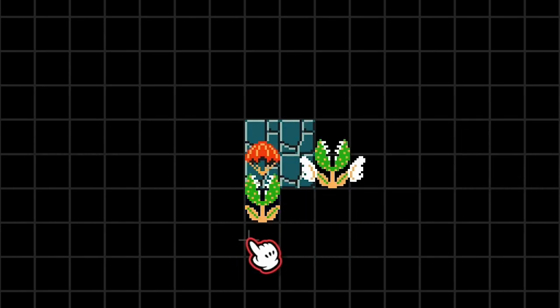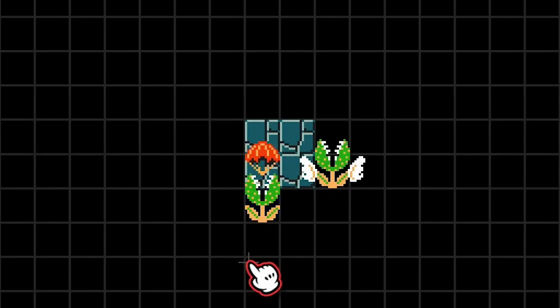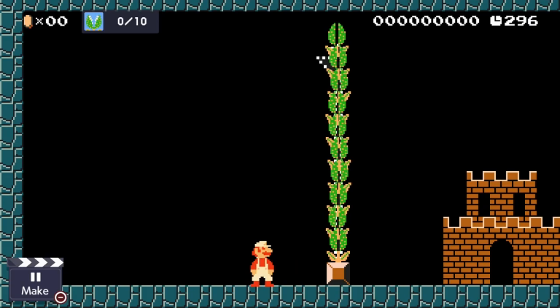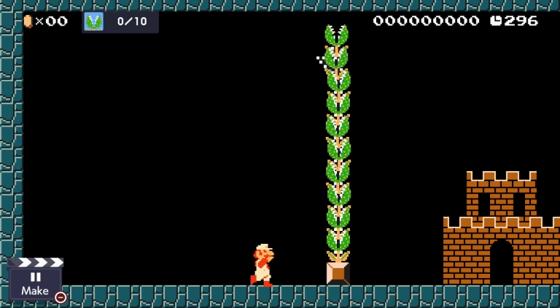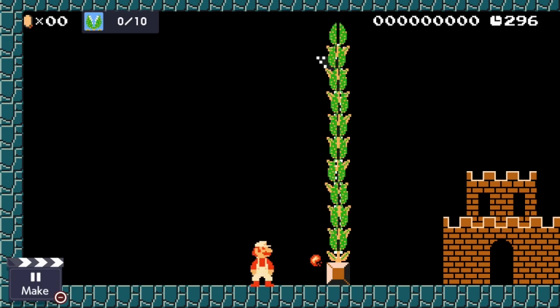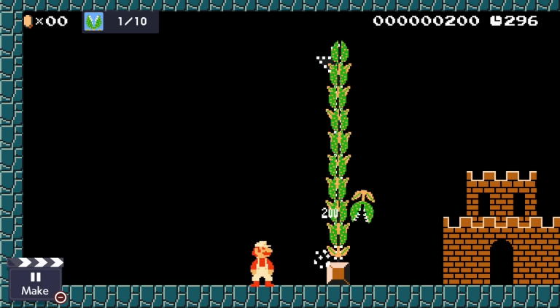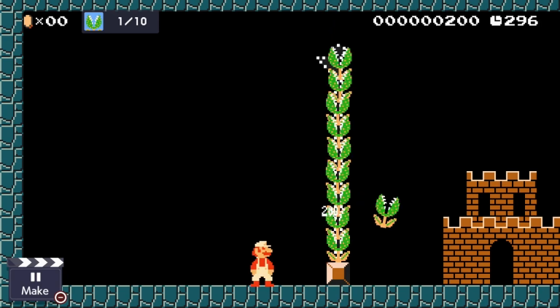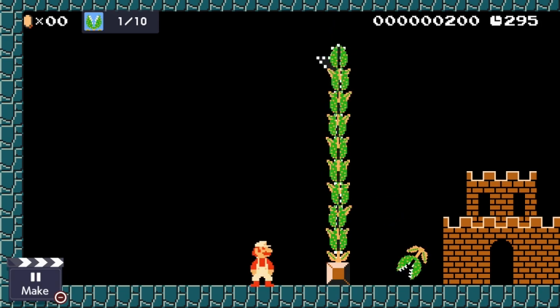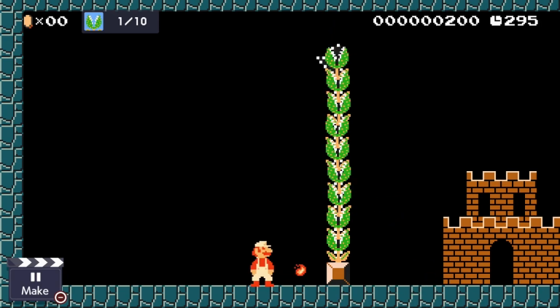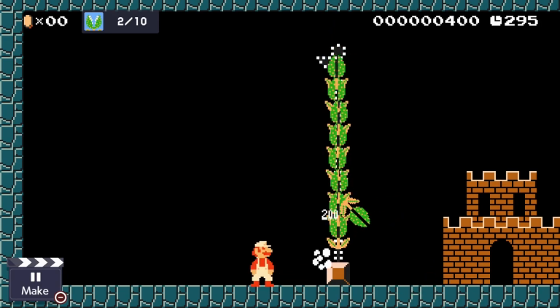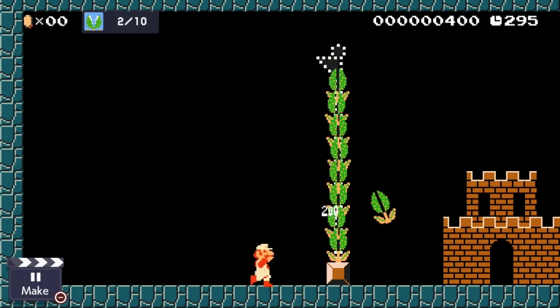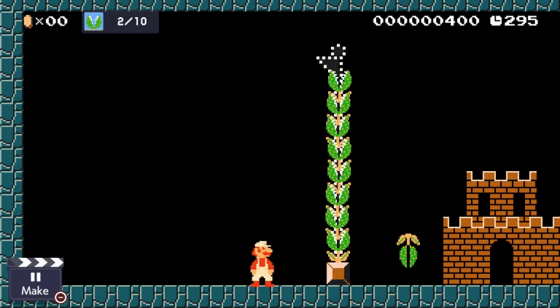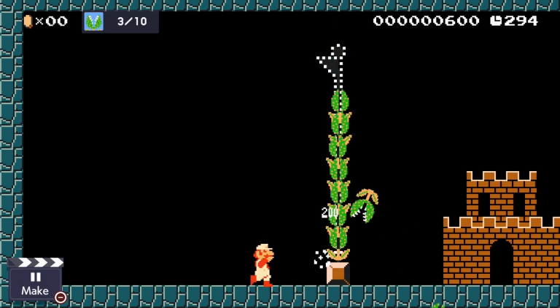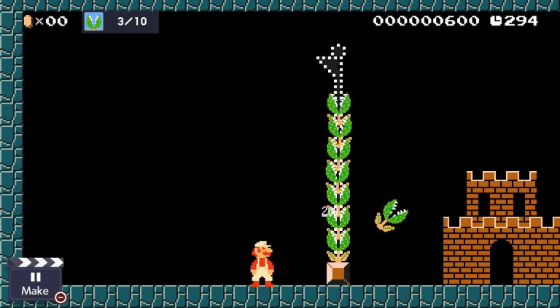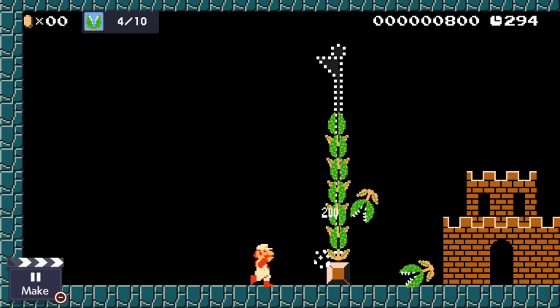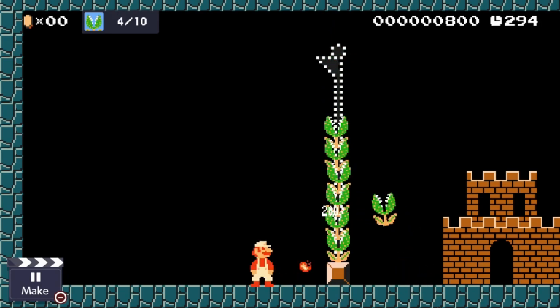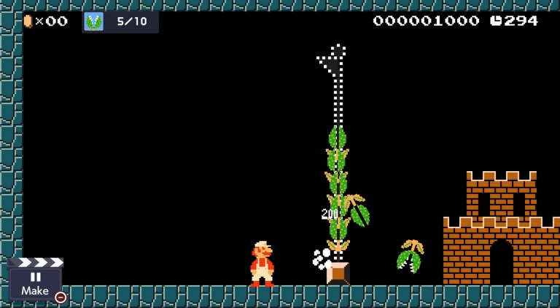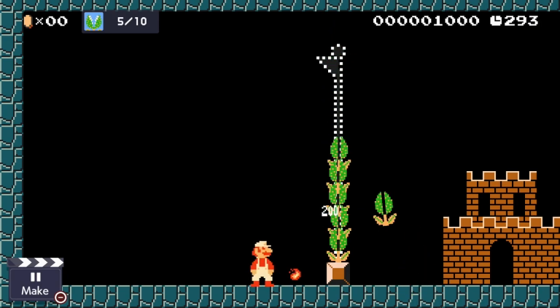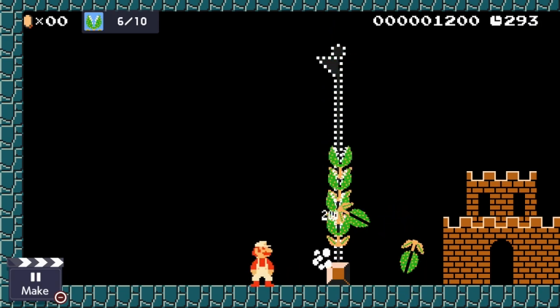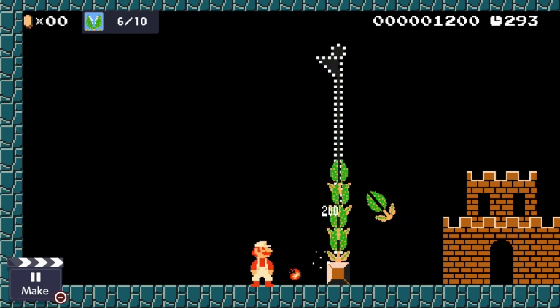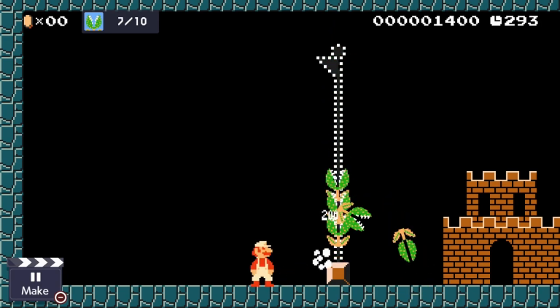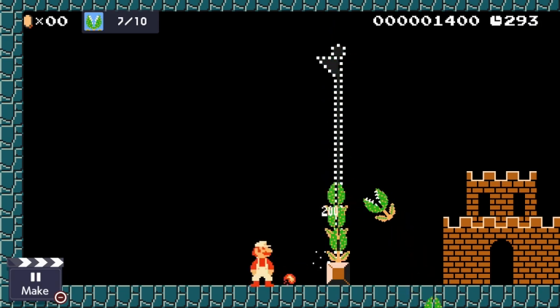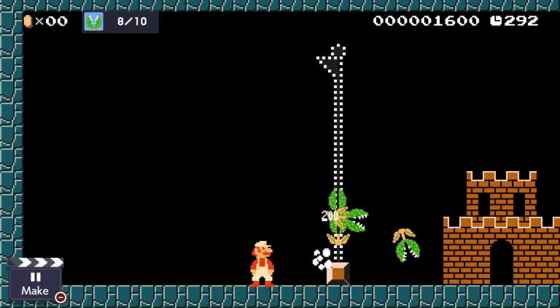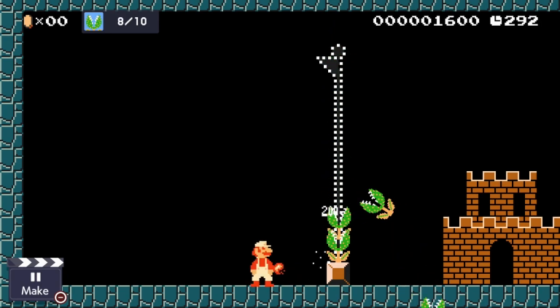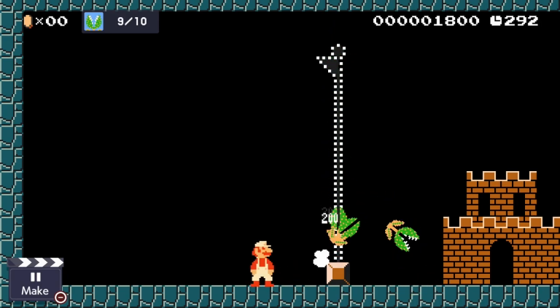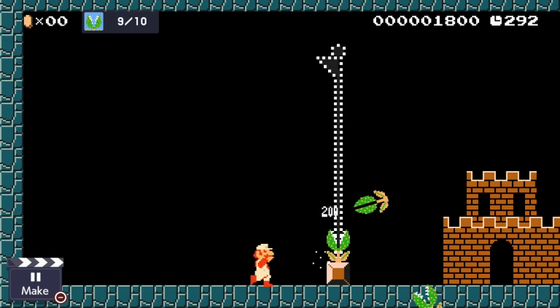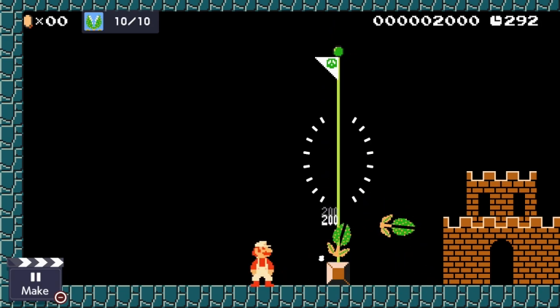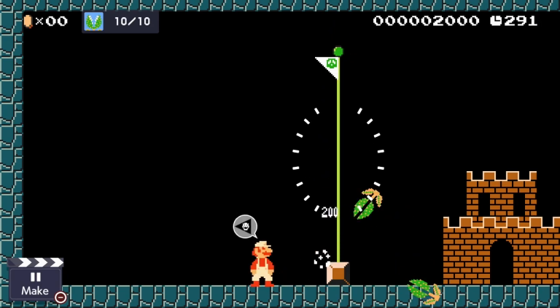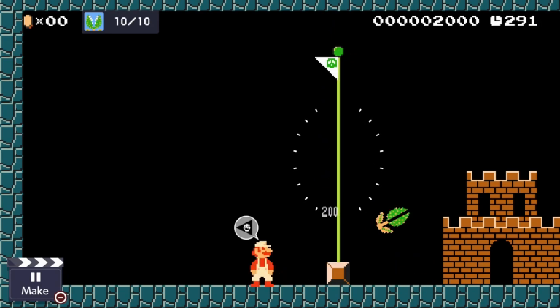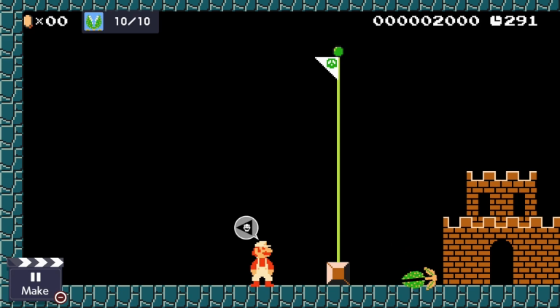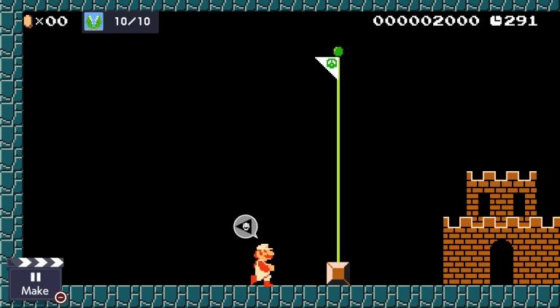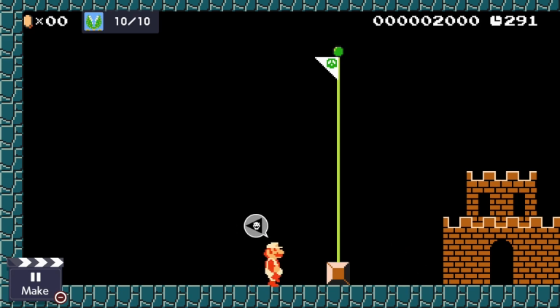A Piranha Plant also has a clear condition that involves defeating a certain amount of them in order to reach the goal.